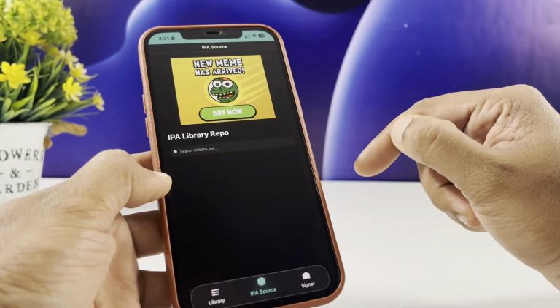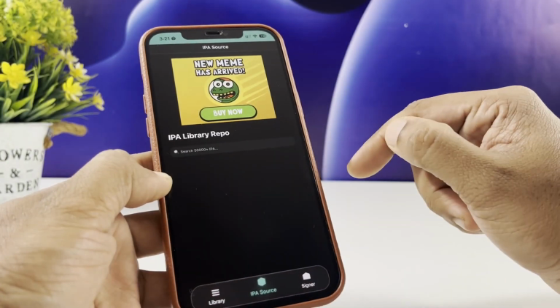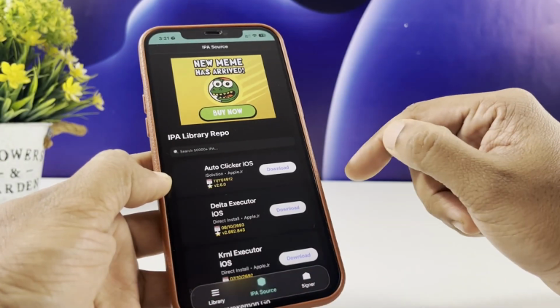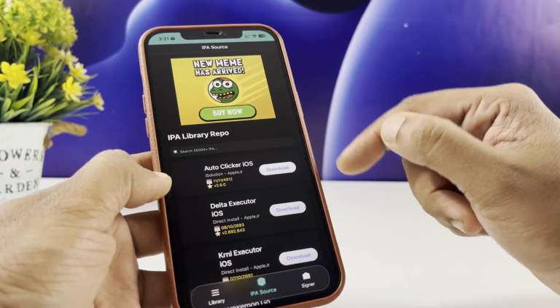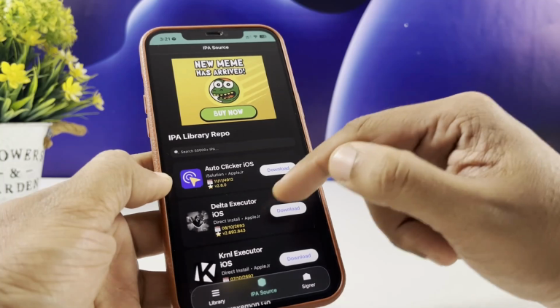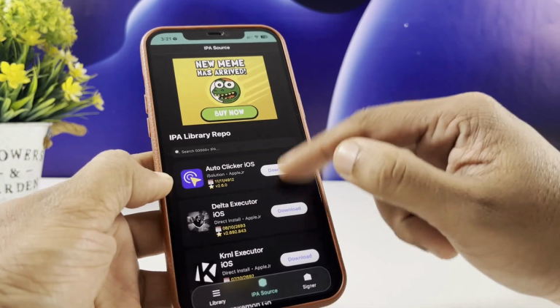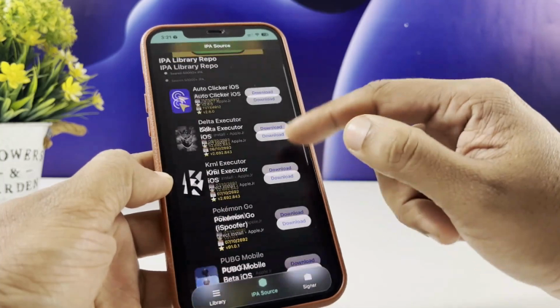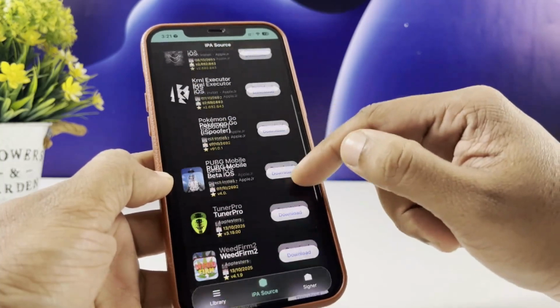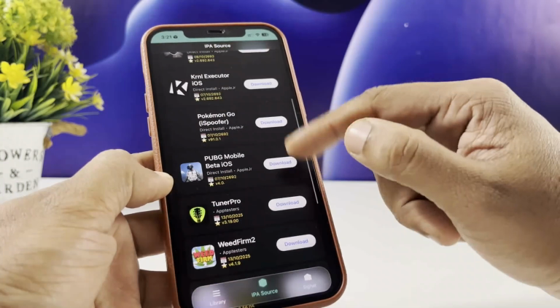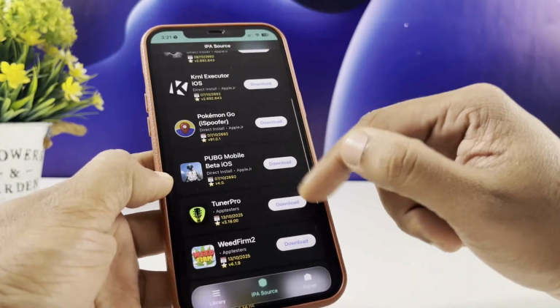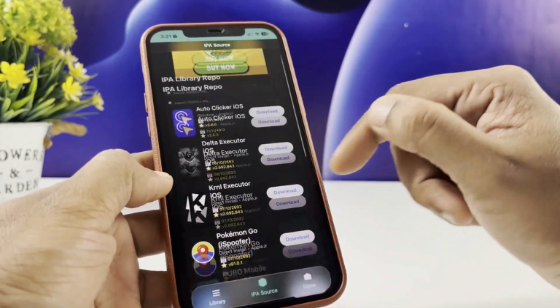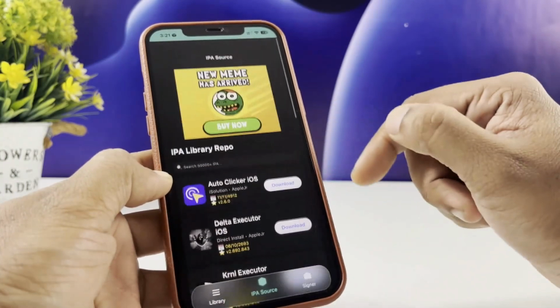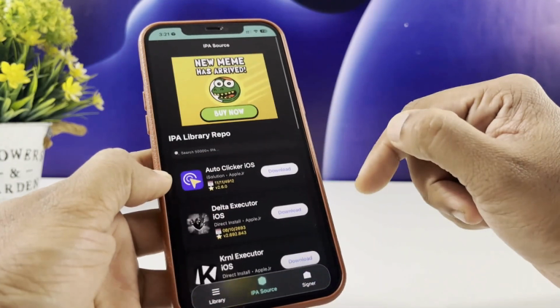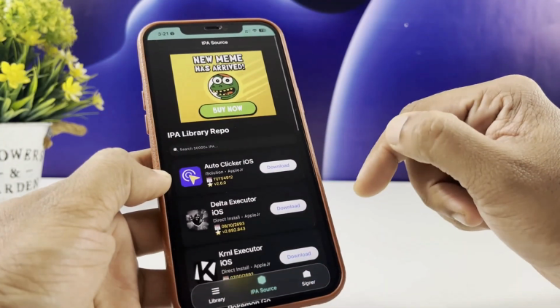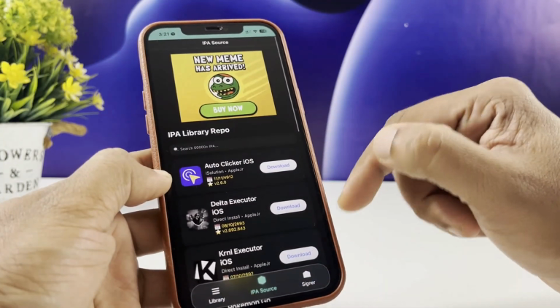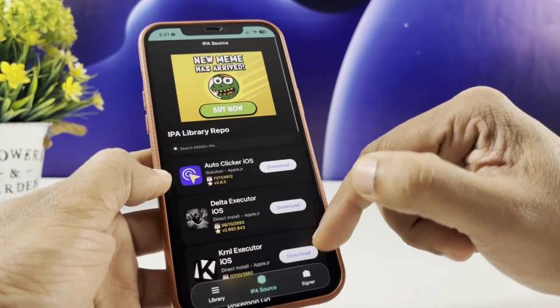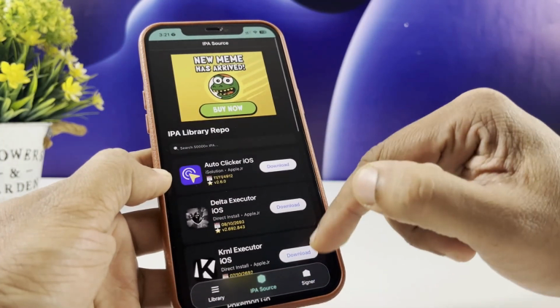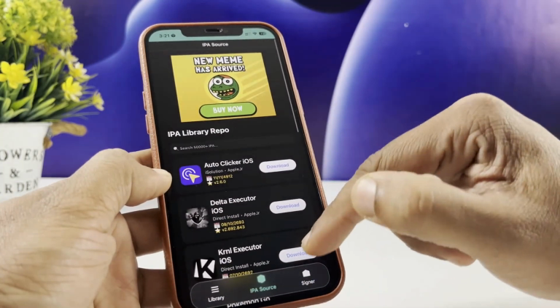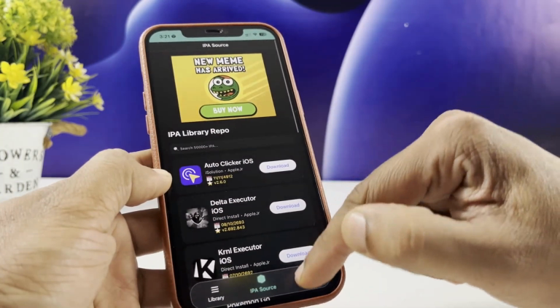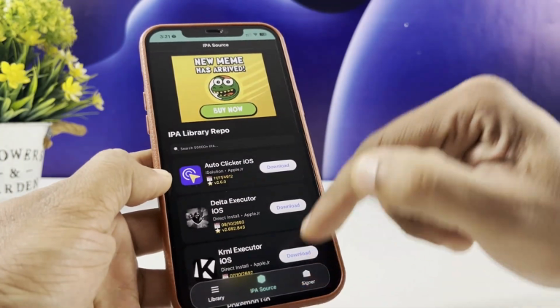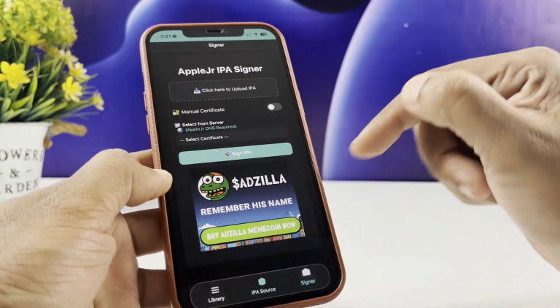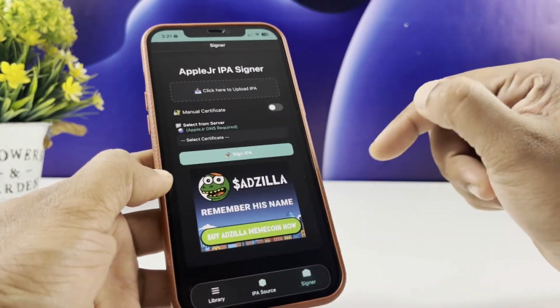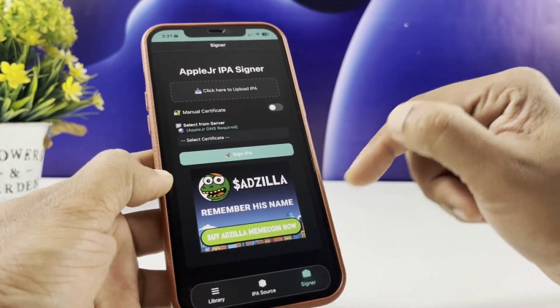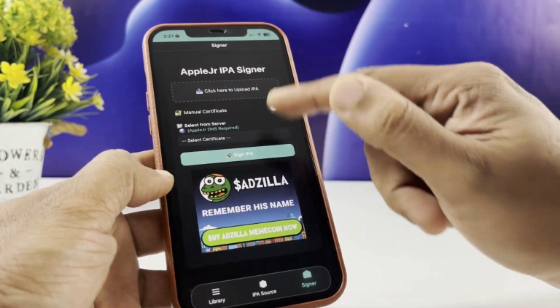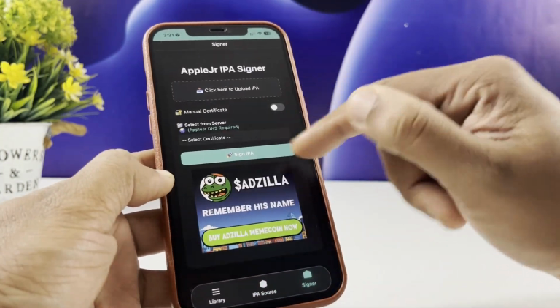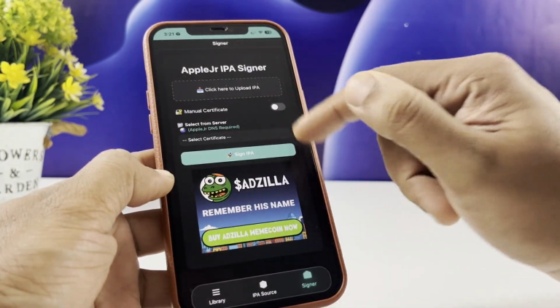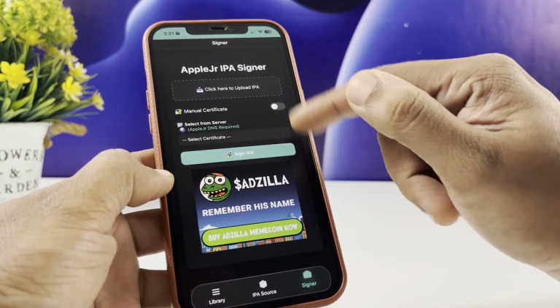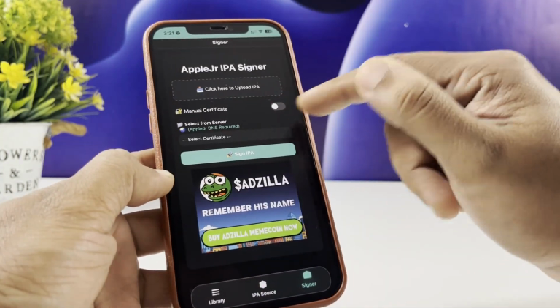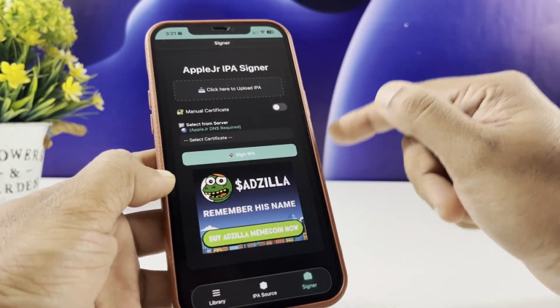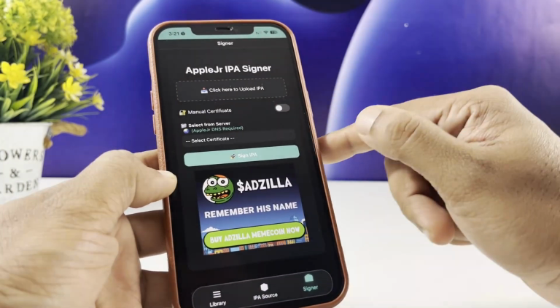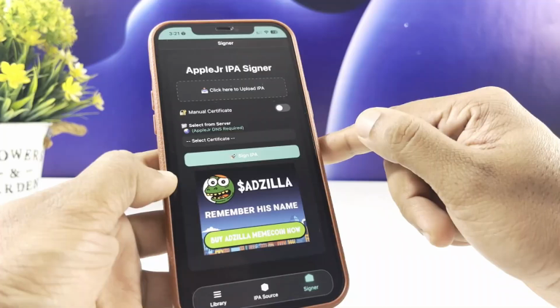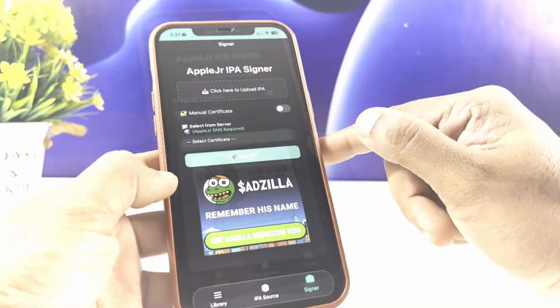All right, once it's downloaded, open the Signer tab and upload the IPA you want. Just pick the file from your Files app.